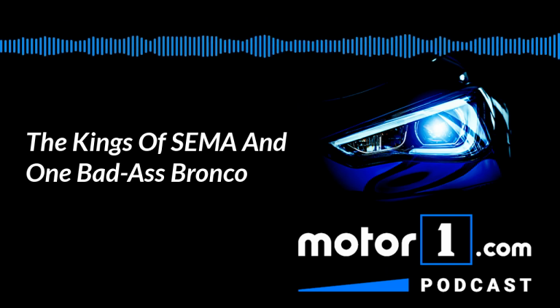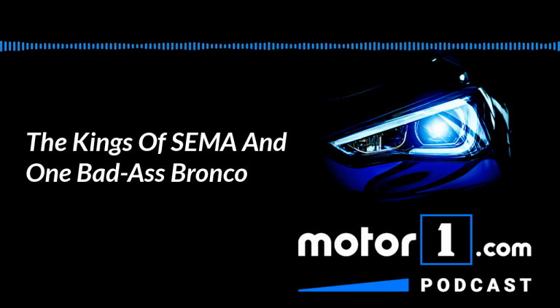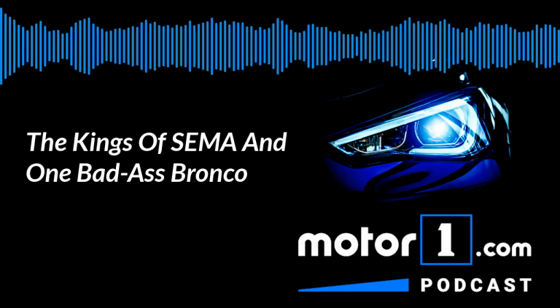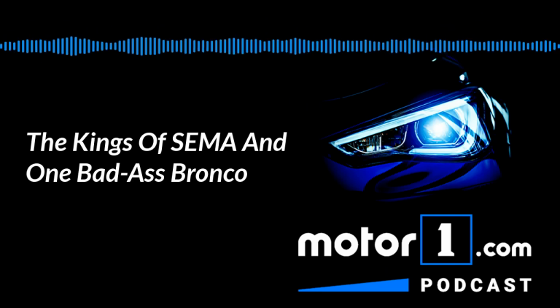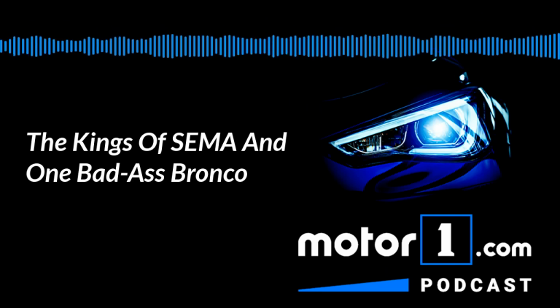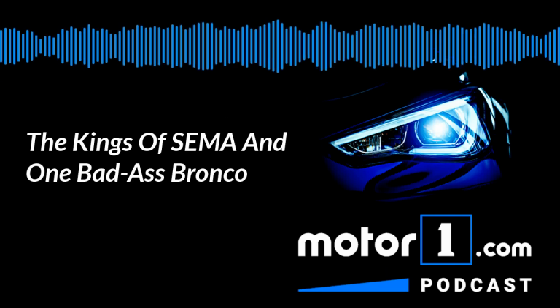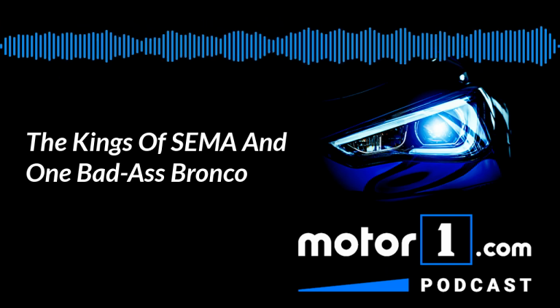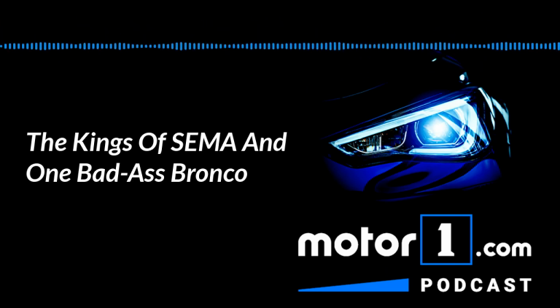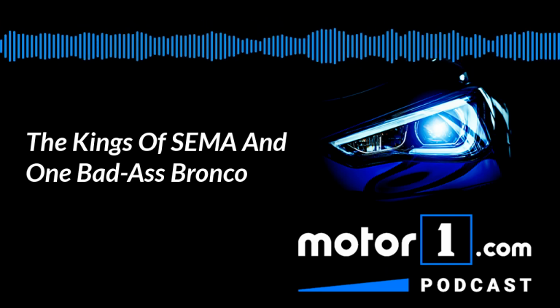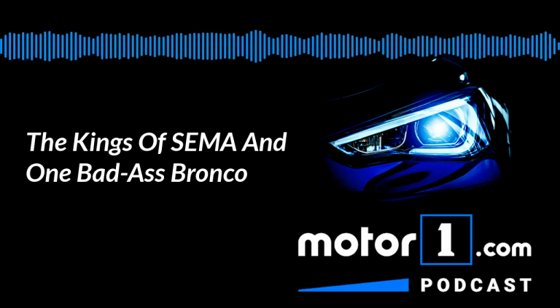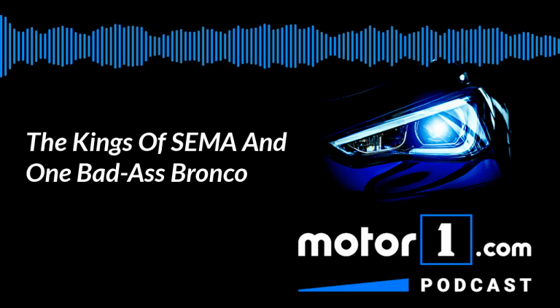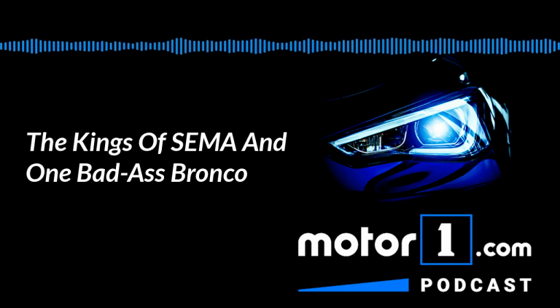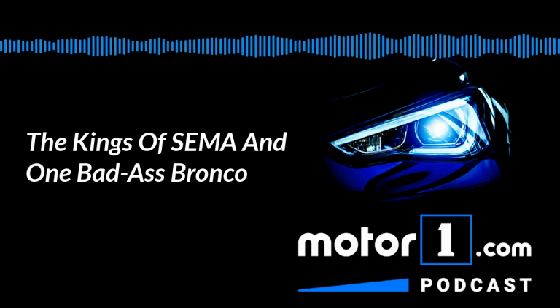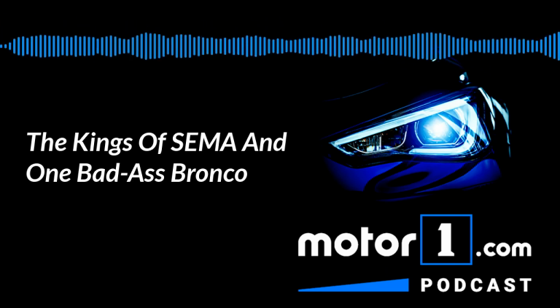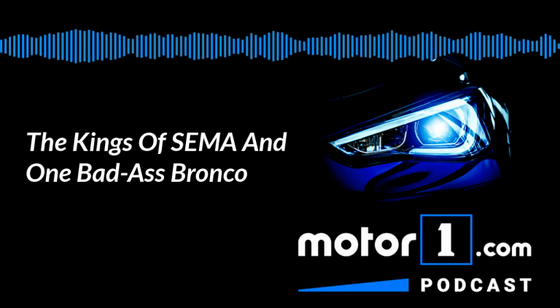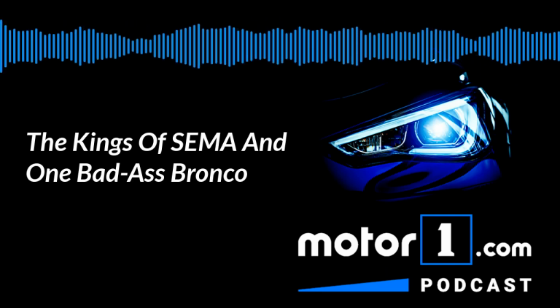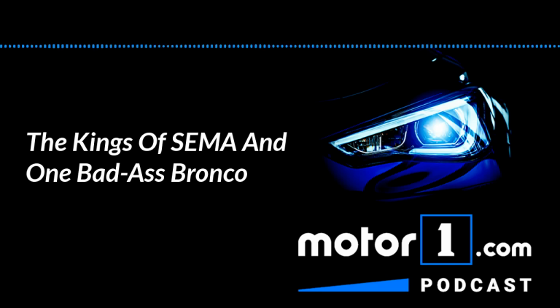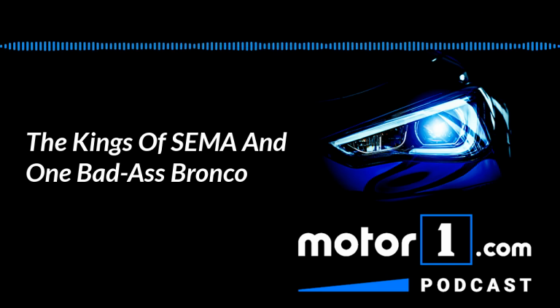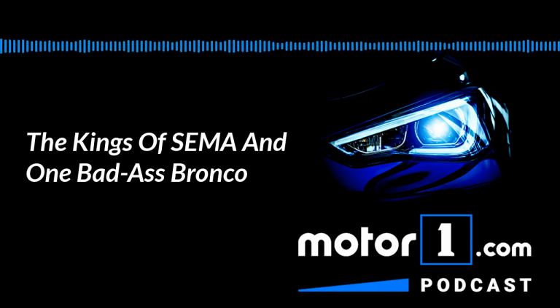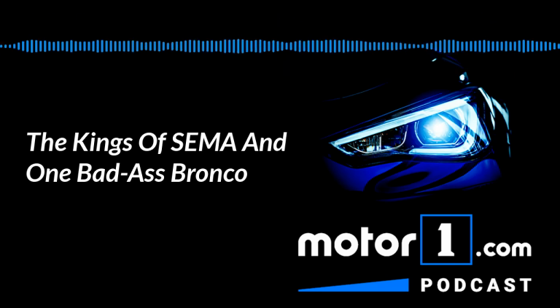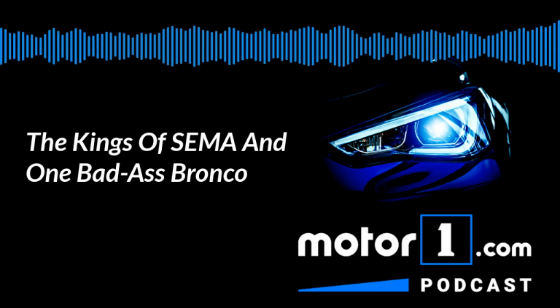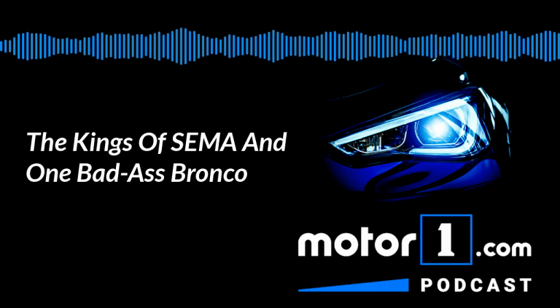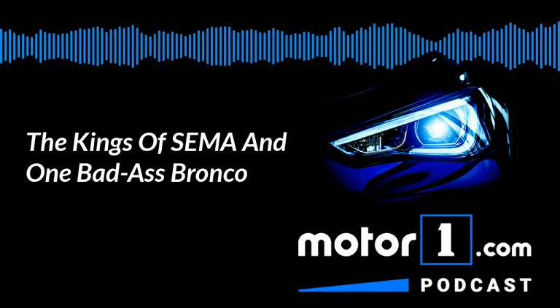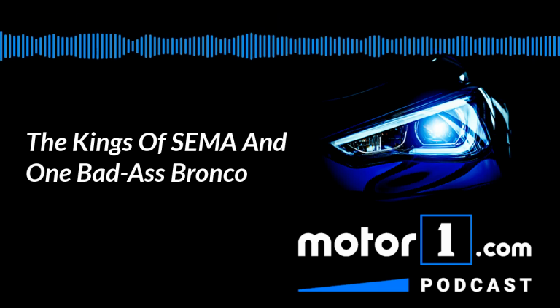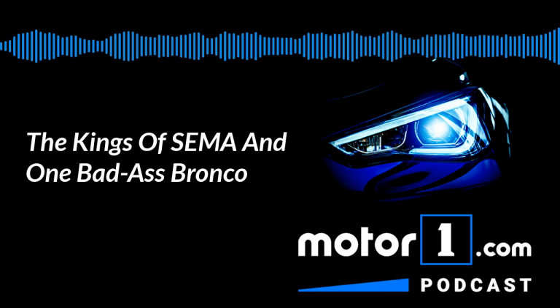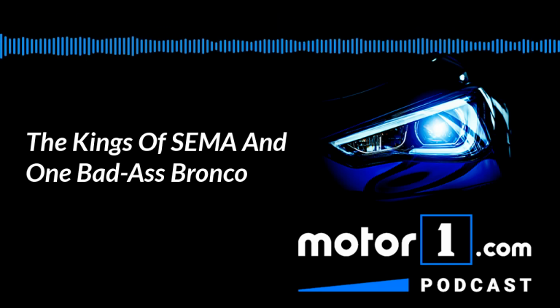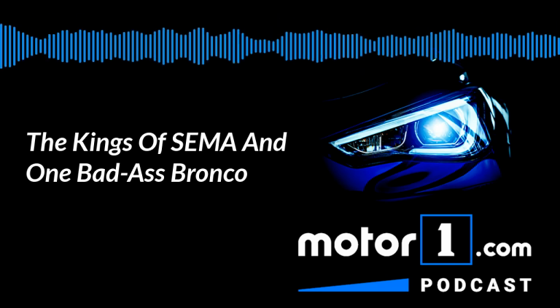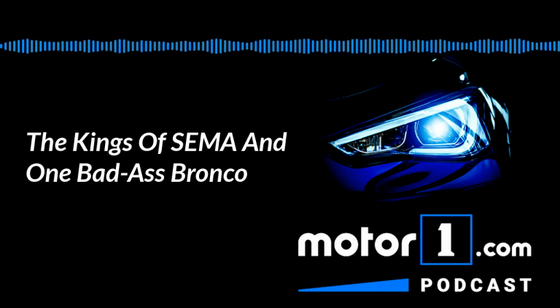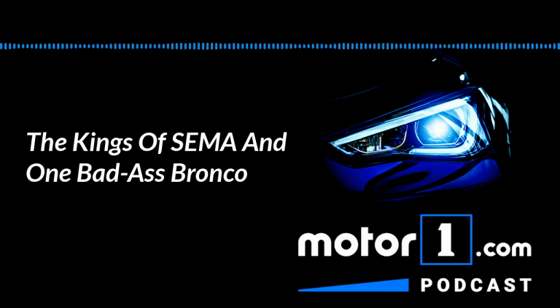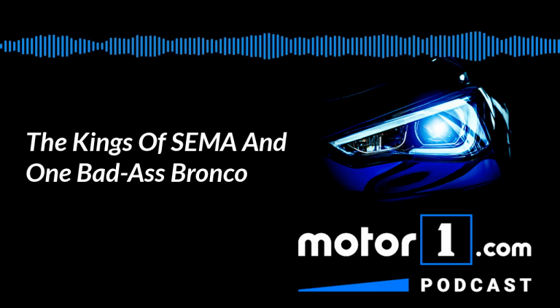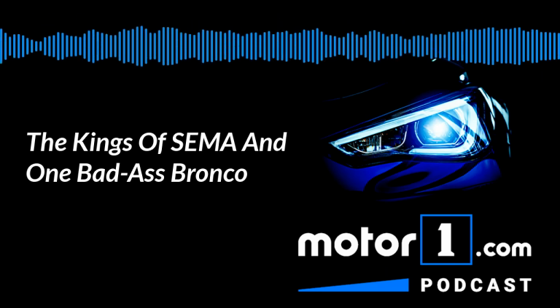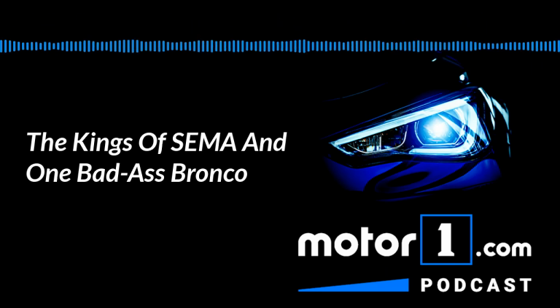Hello, I'm John Neff, Global Editor-in-Chief of MotorOne, and welcome to this week's episode of the MotorOne.com podcast.